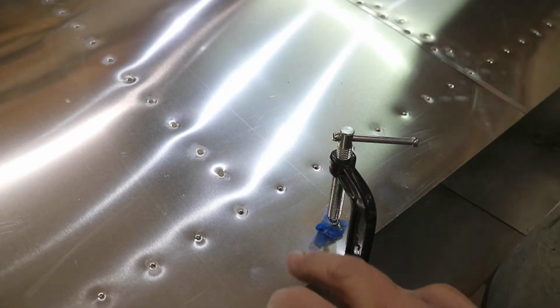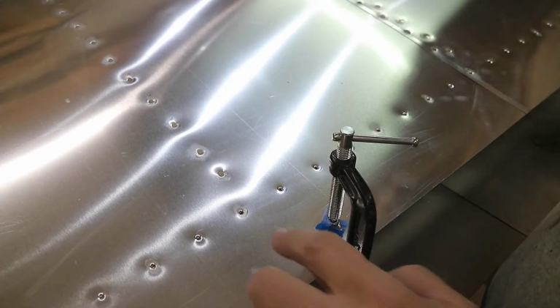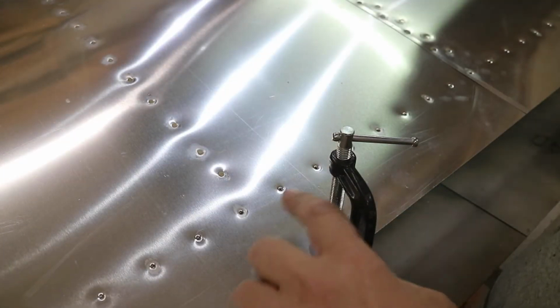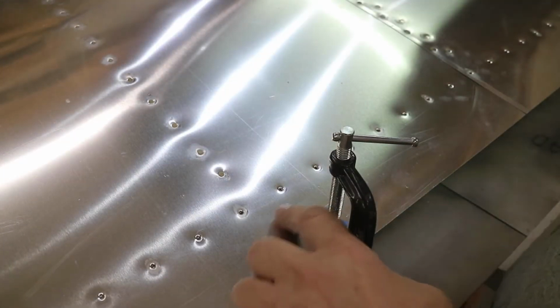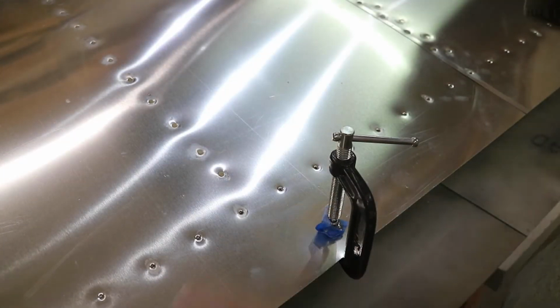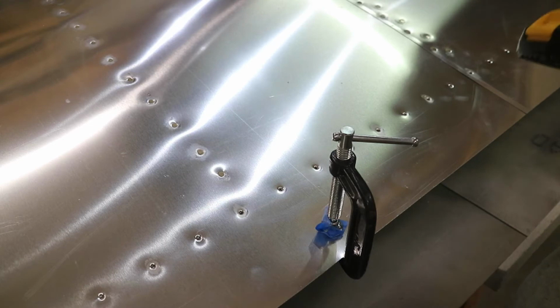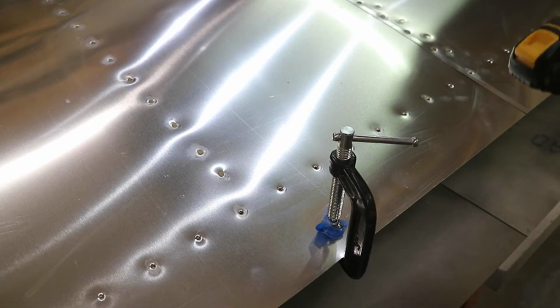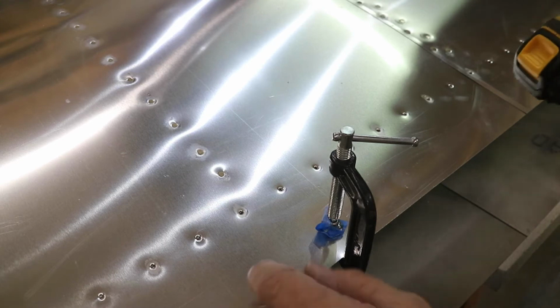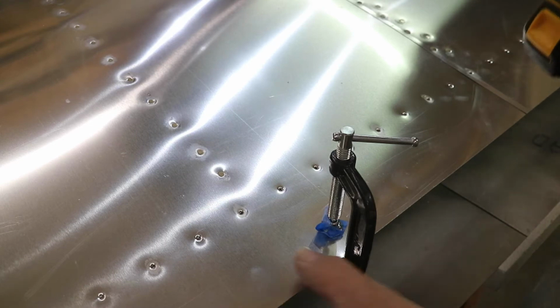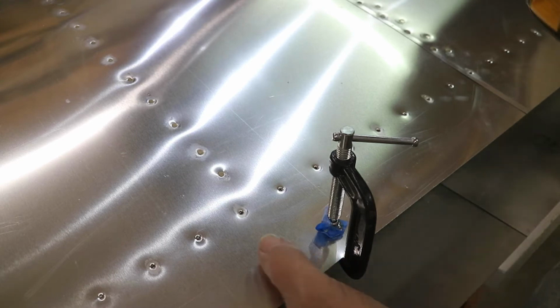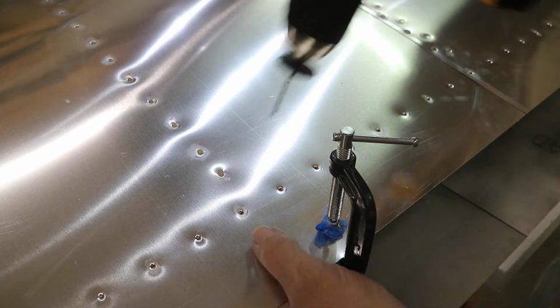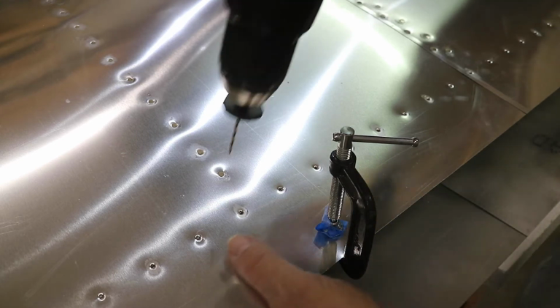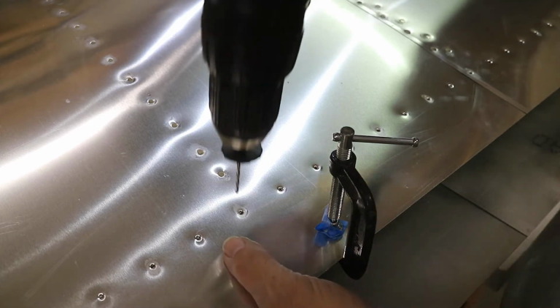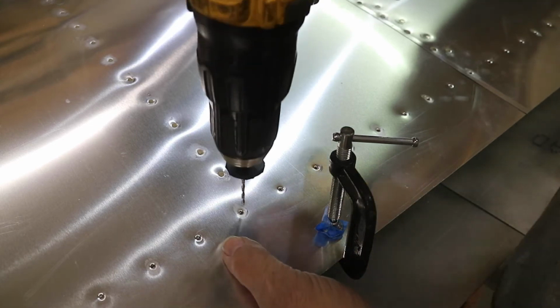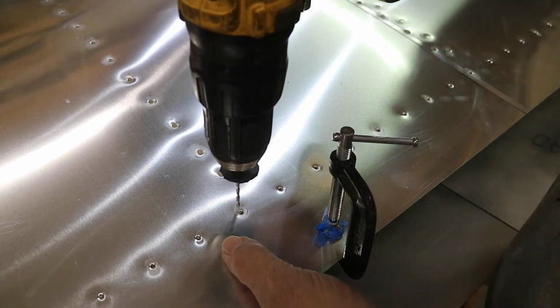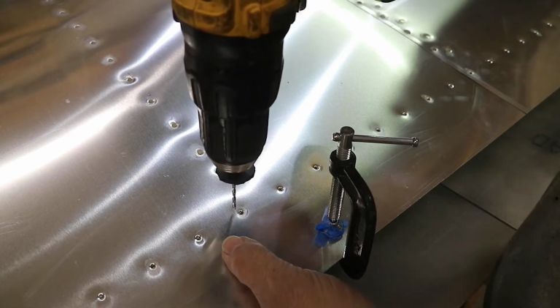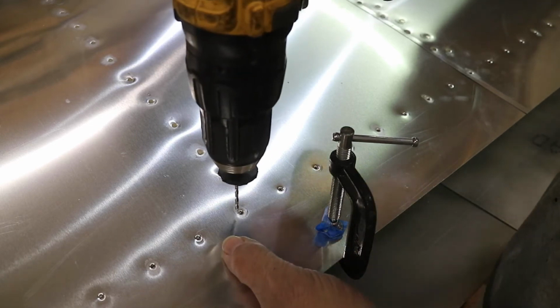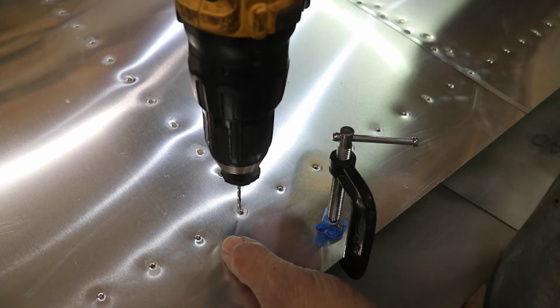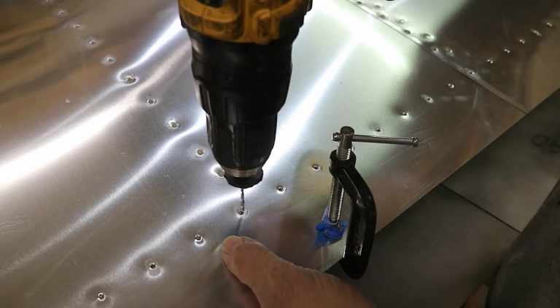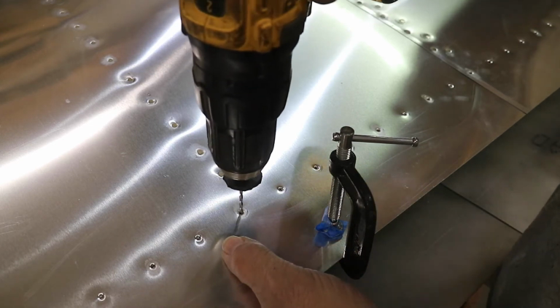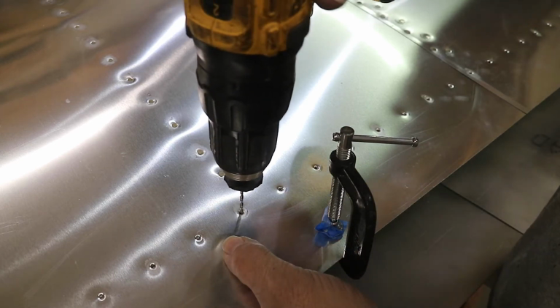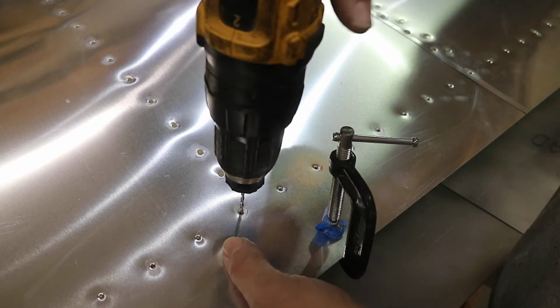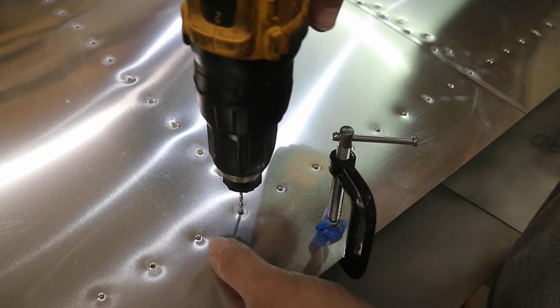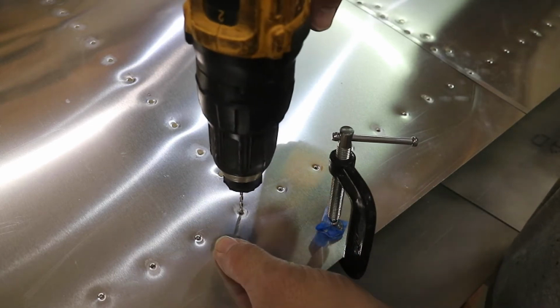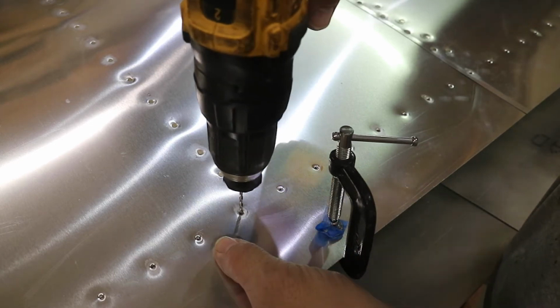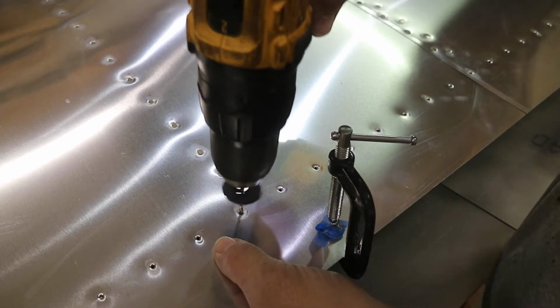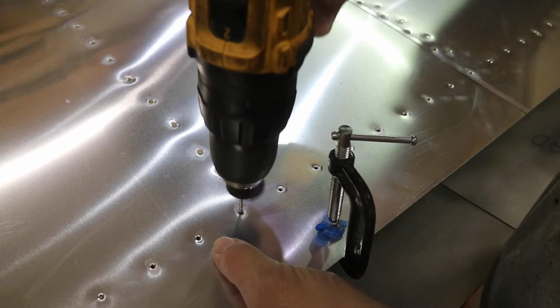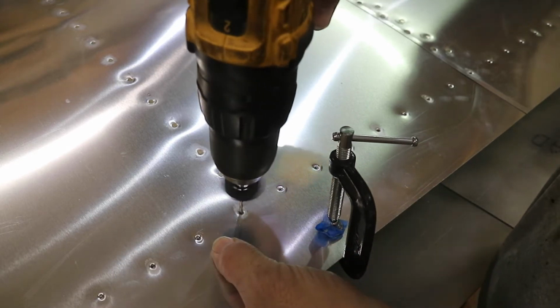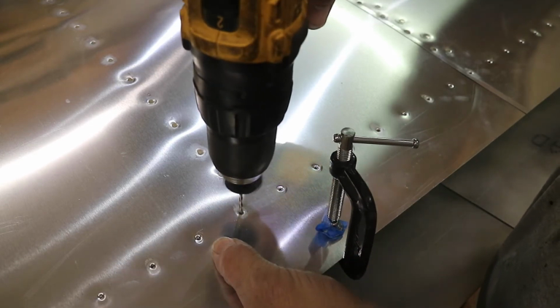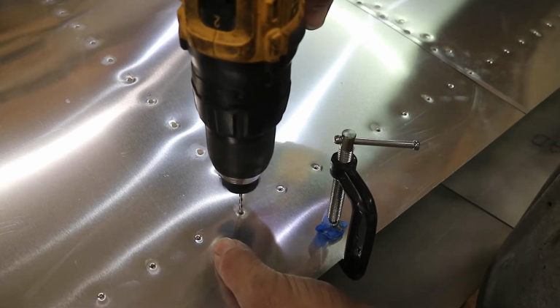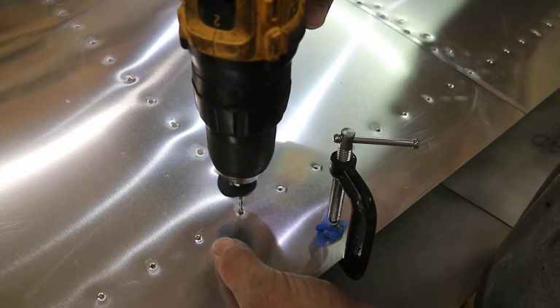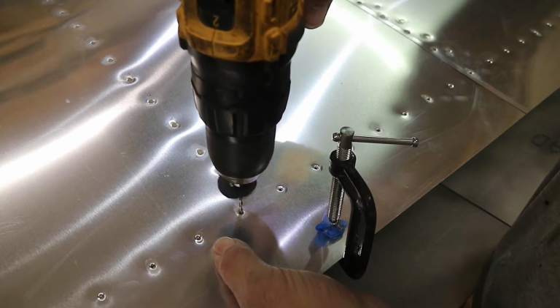Now with it all clamped in place and I can see the line down below, I'll just start drilling and clecoing.